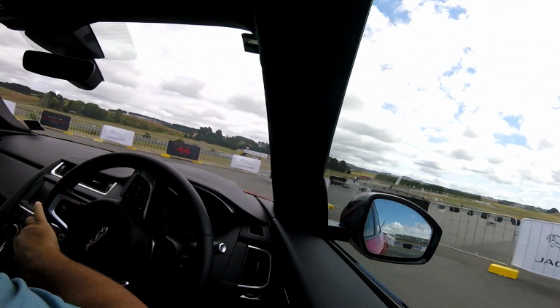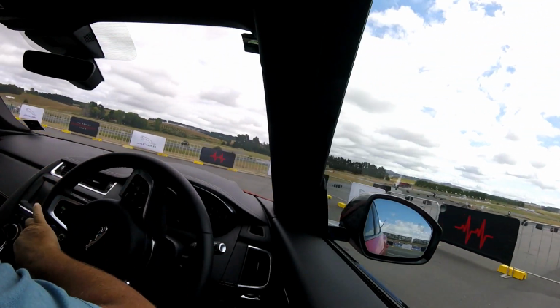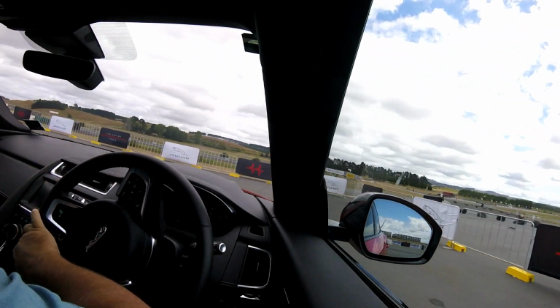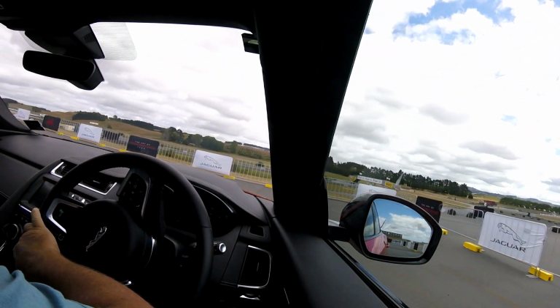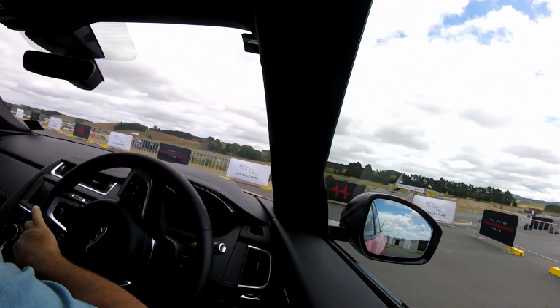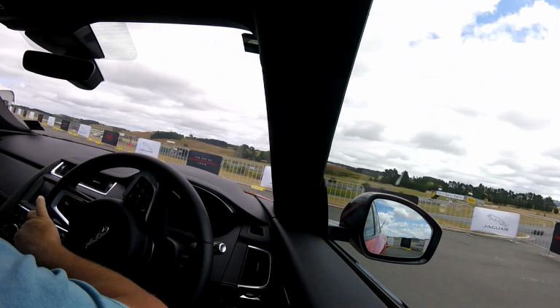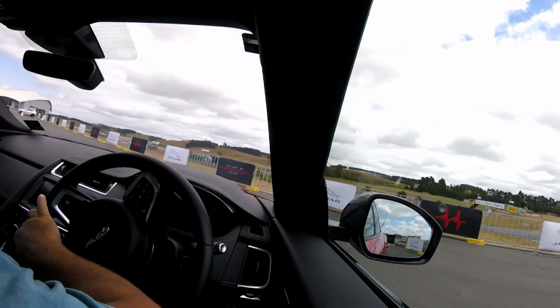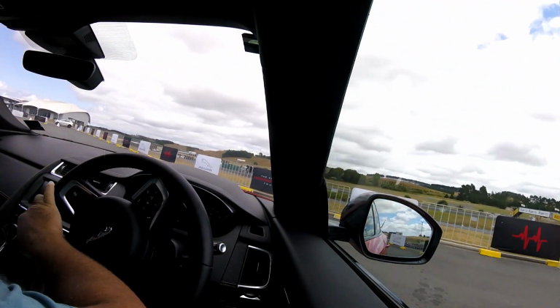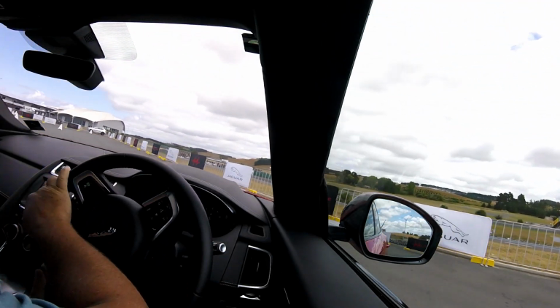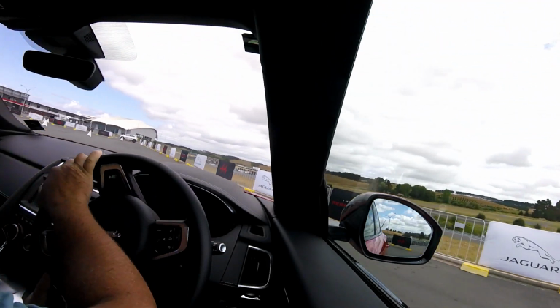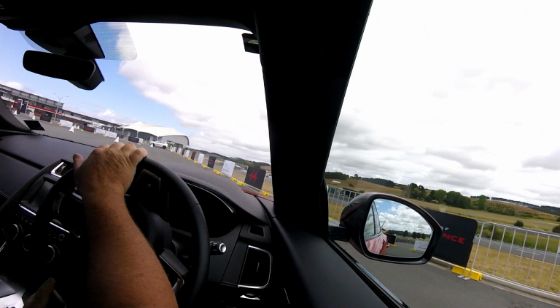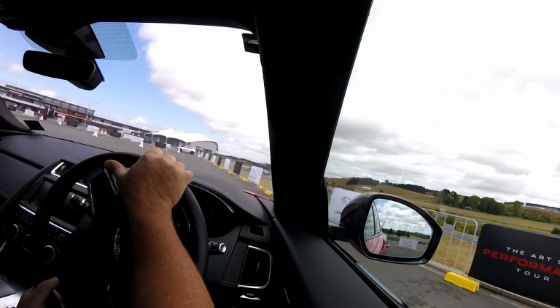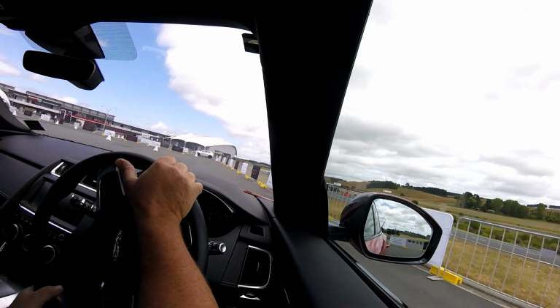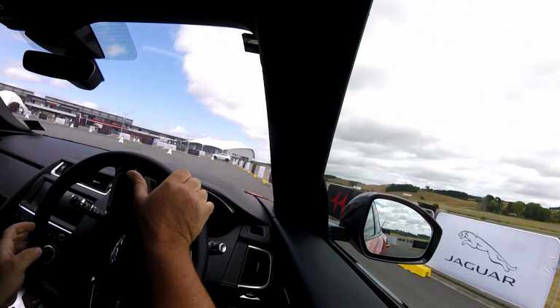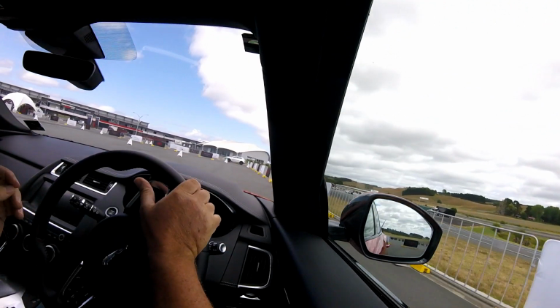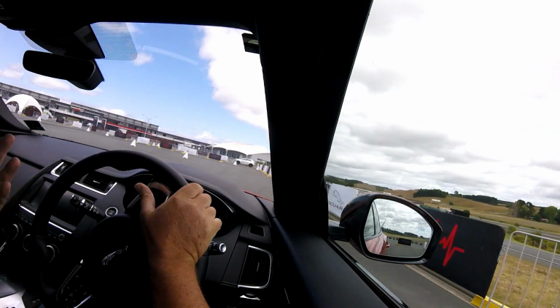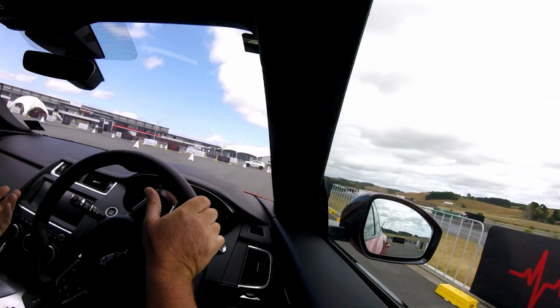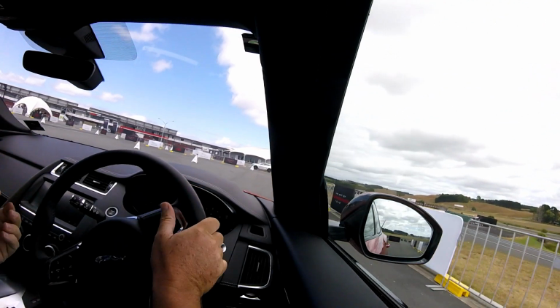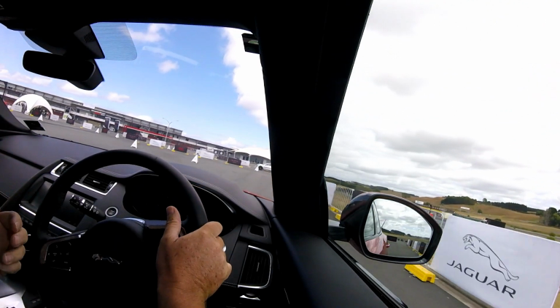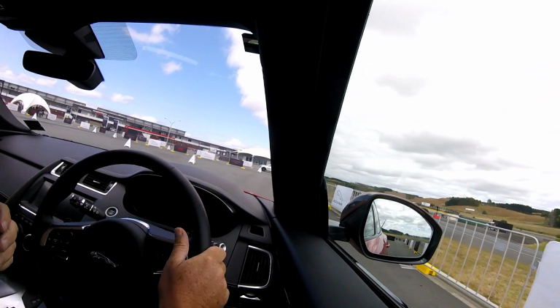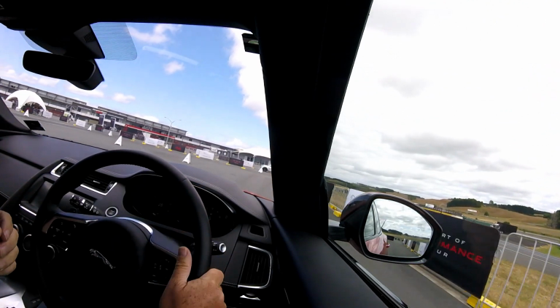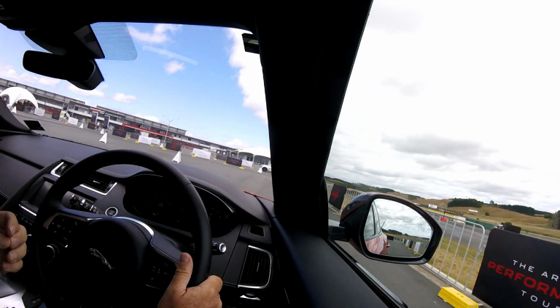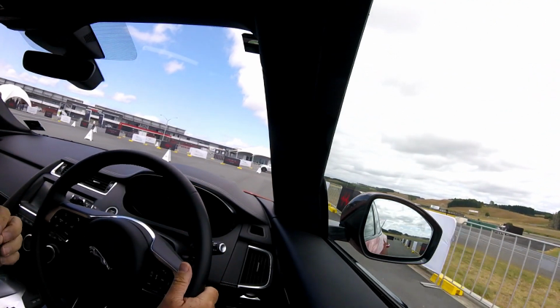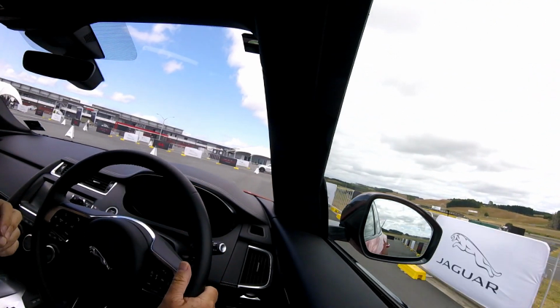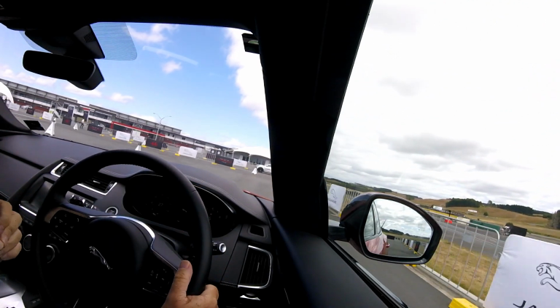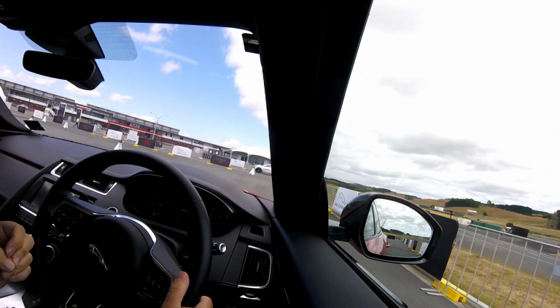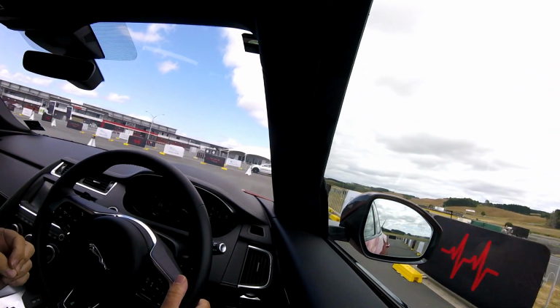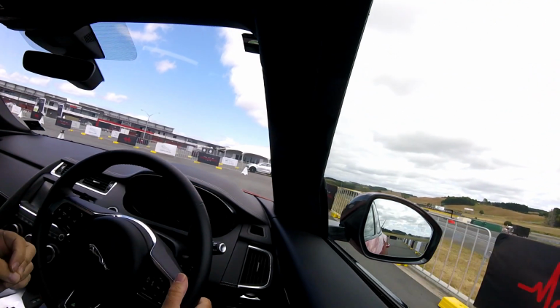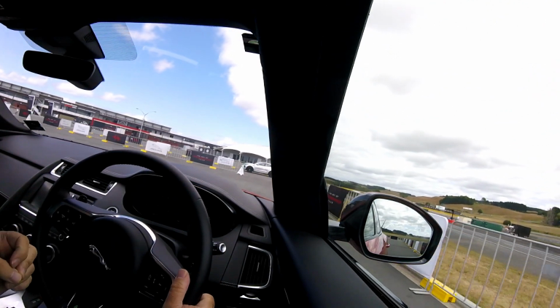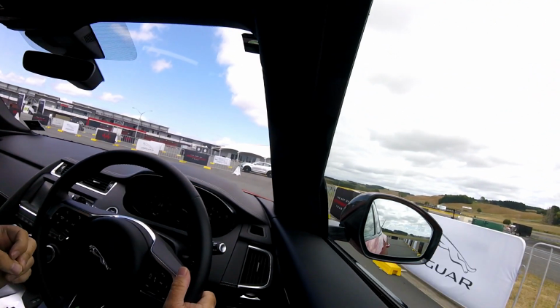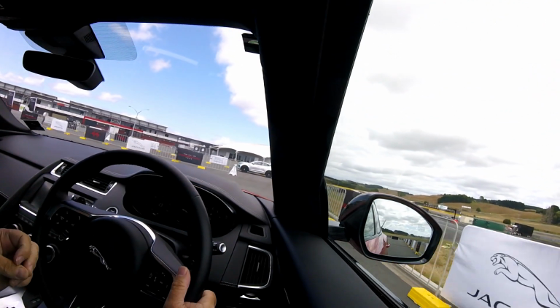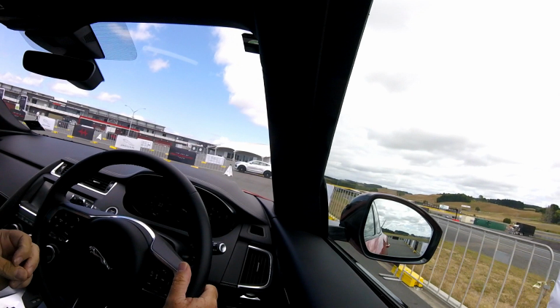Not sure about that one. It sounded good, it sounded impressive. But yeah, there was plenty of tyre grill.